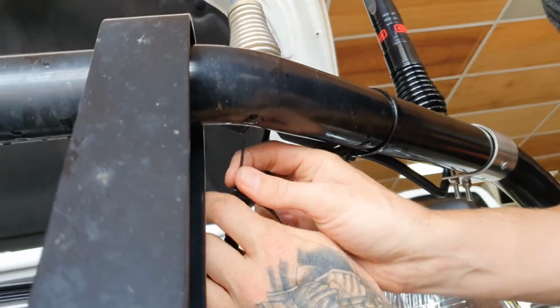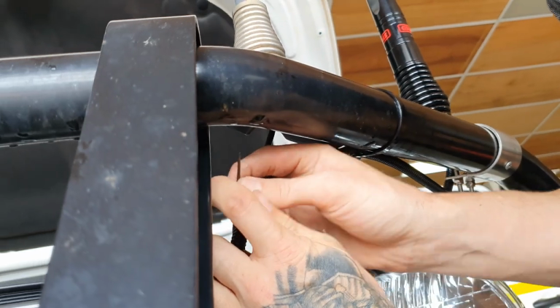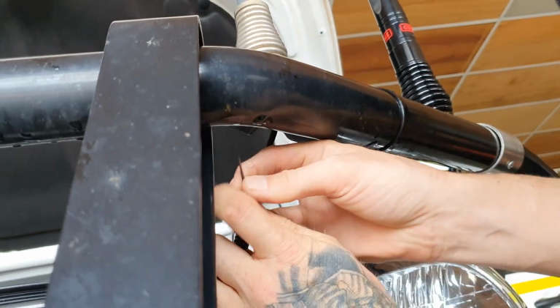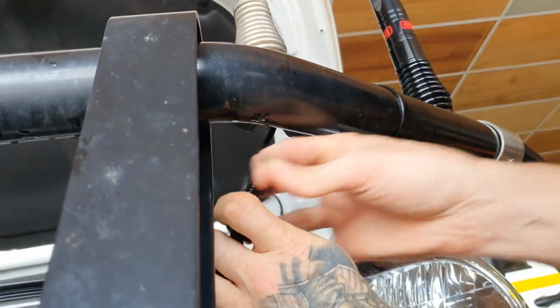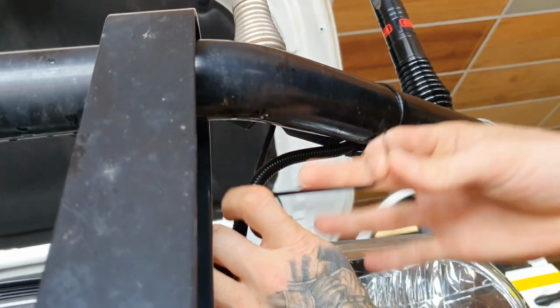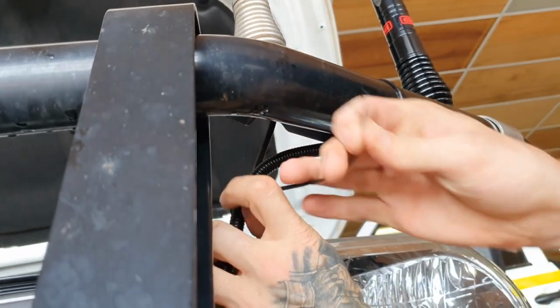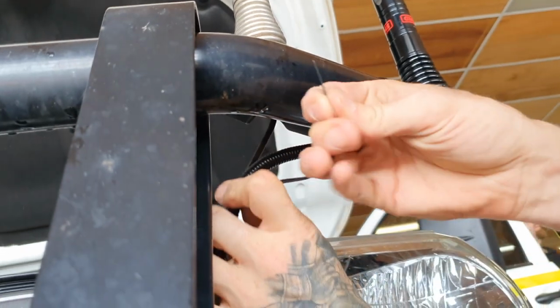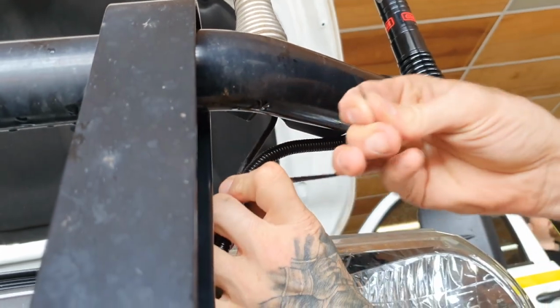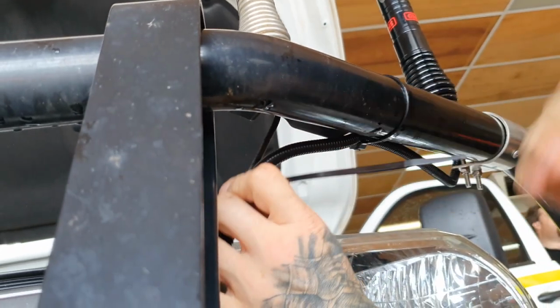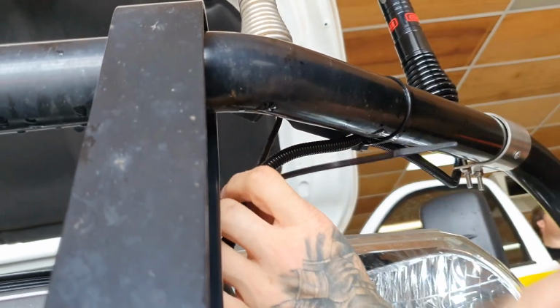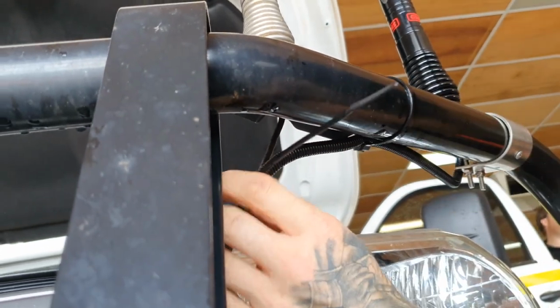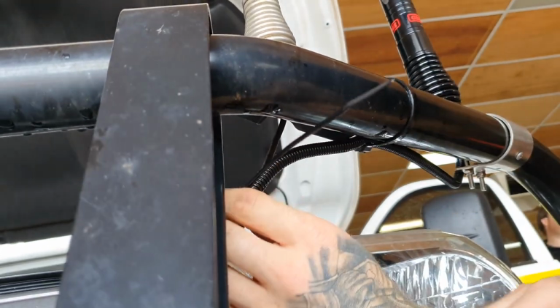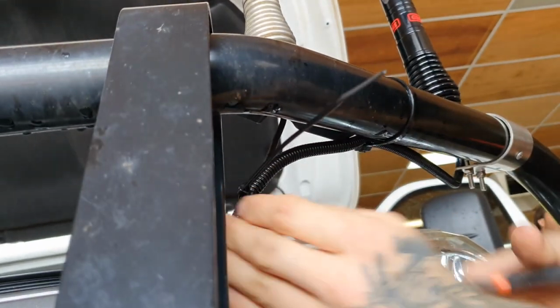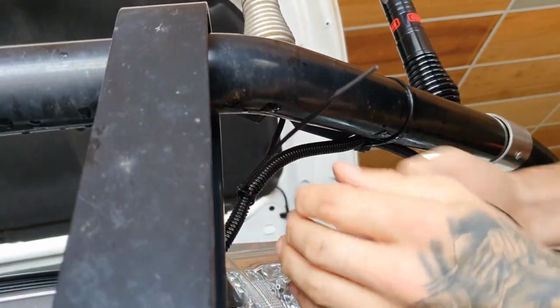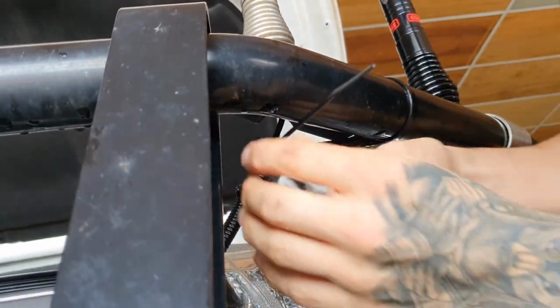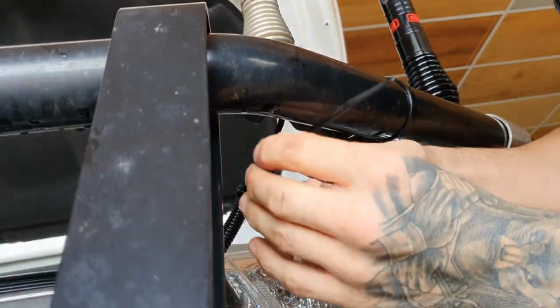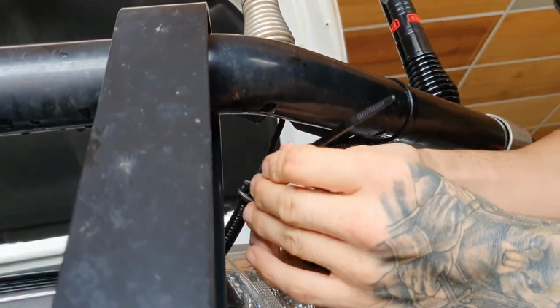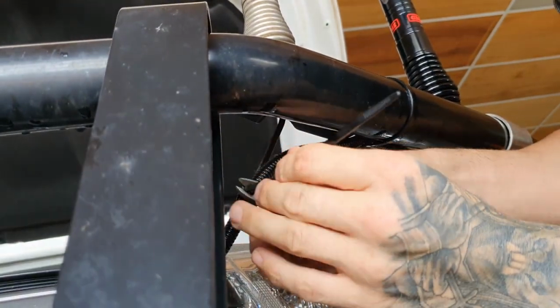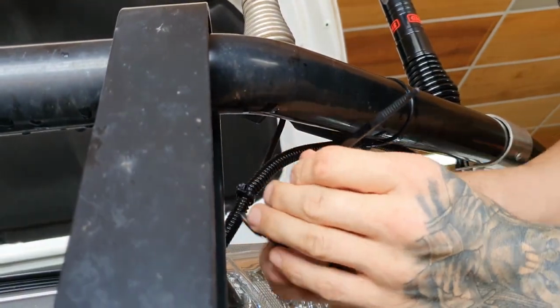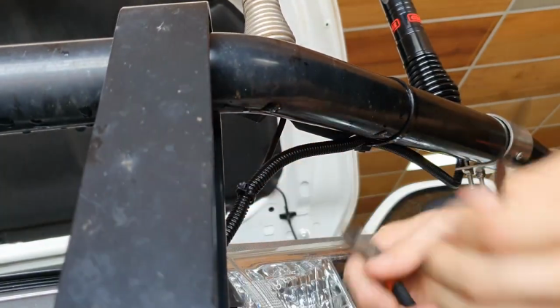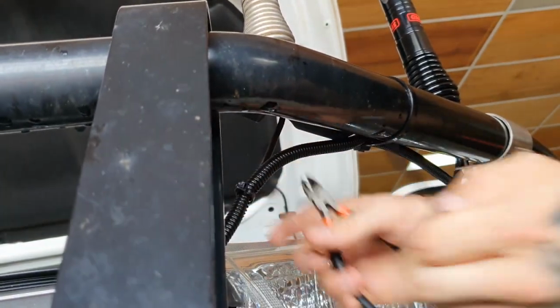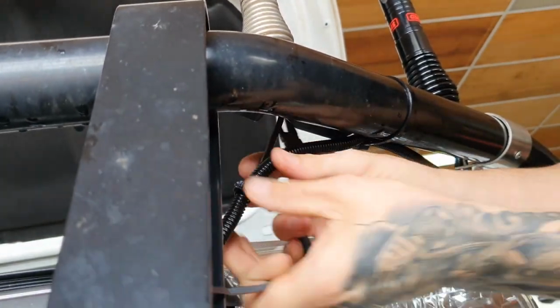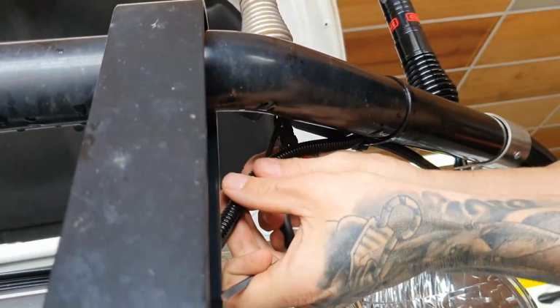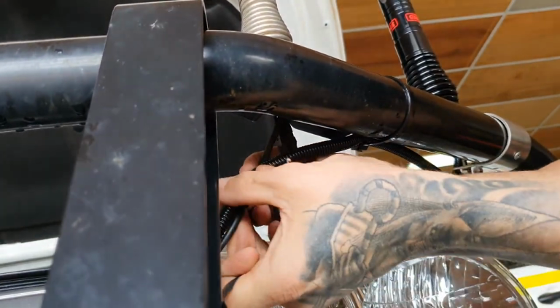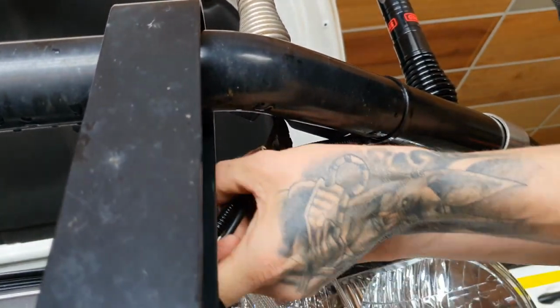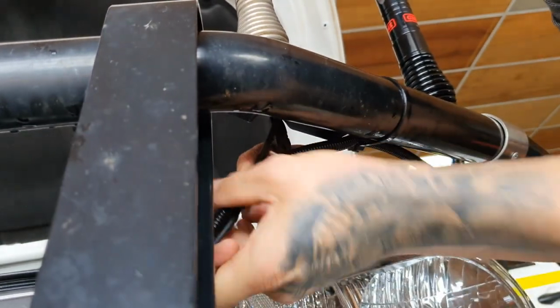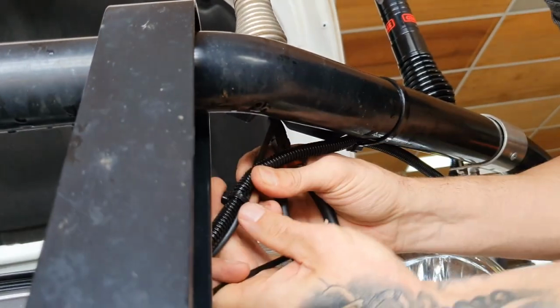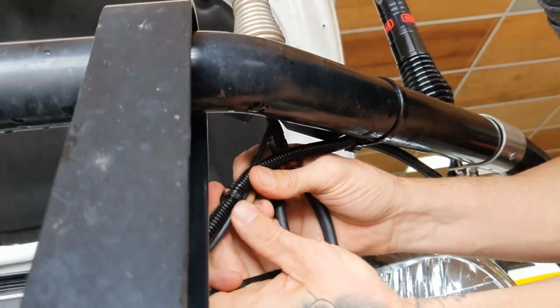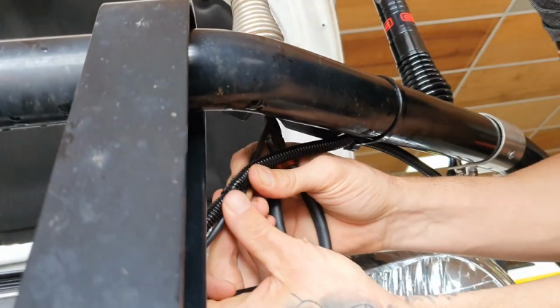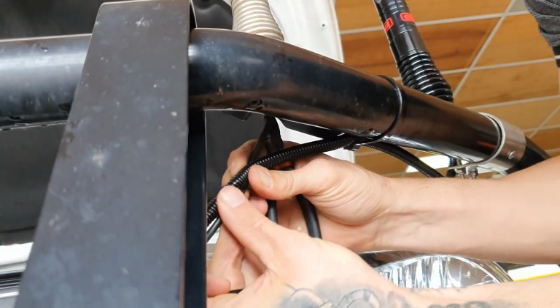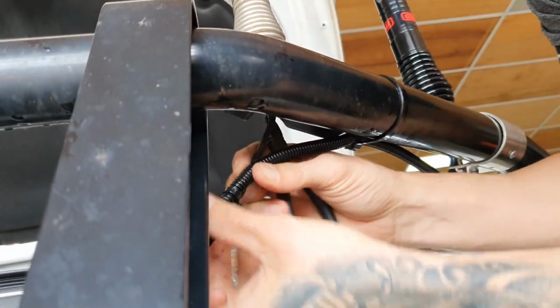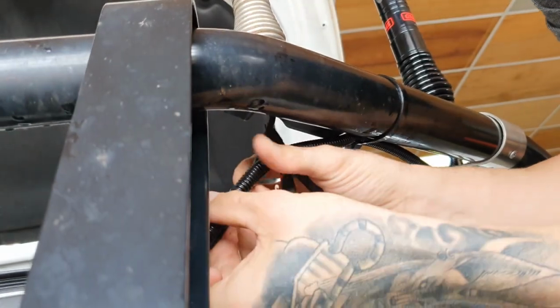Cable tie excess cable firmly into place so that it can't move freely around the engine bay. Secure the cable in all areas so that it can't move around loosely on the vehicle.